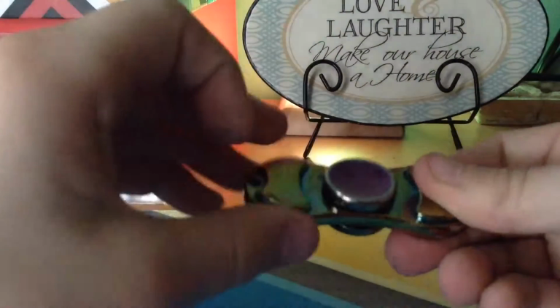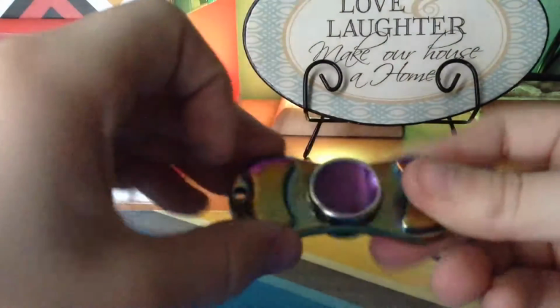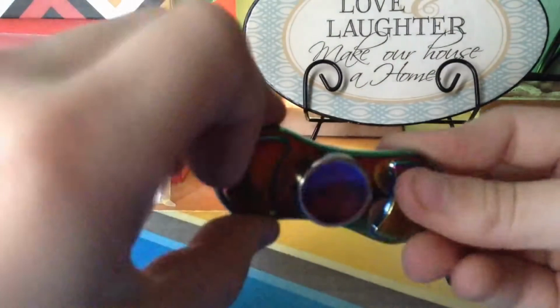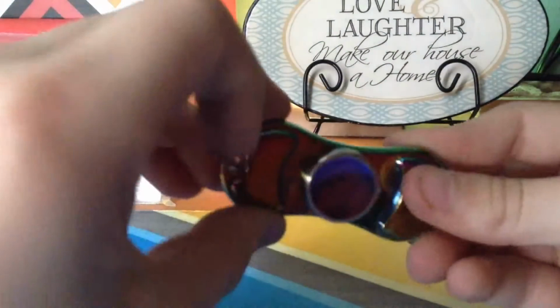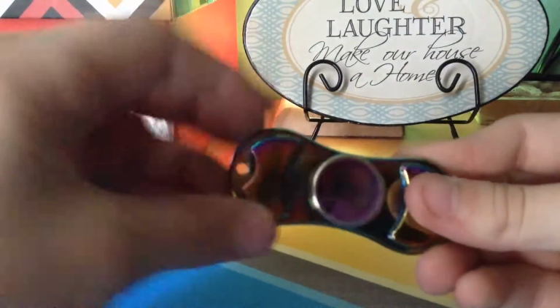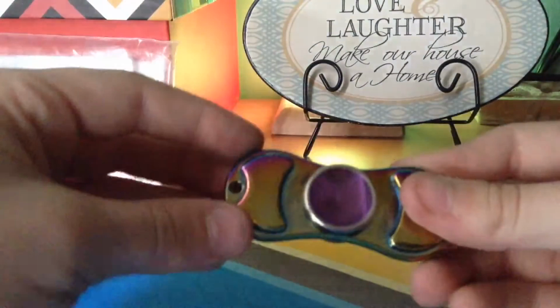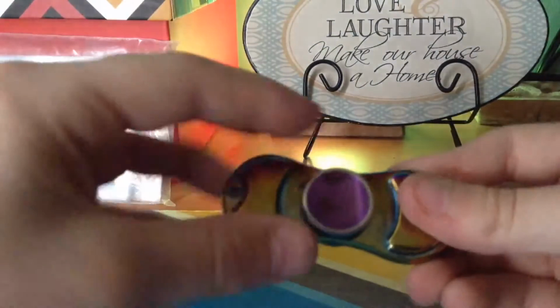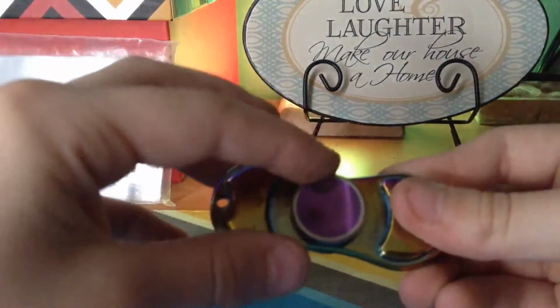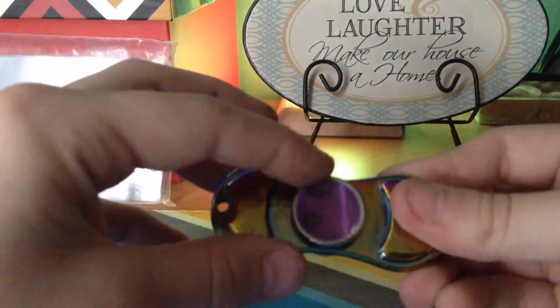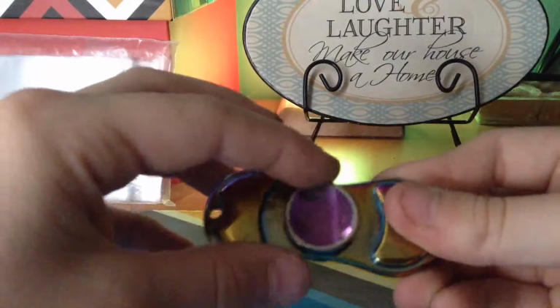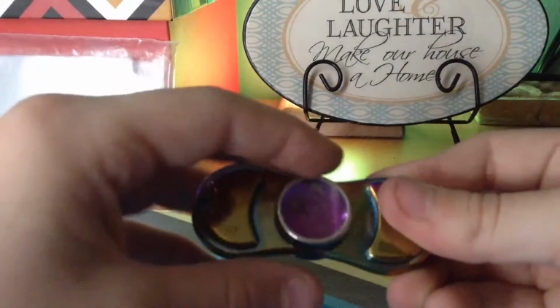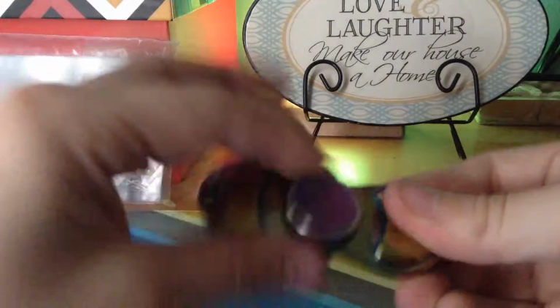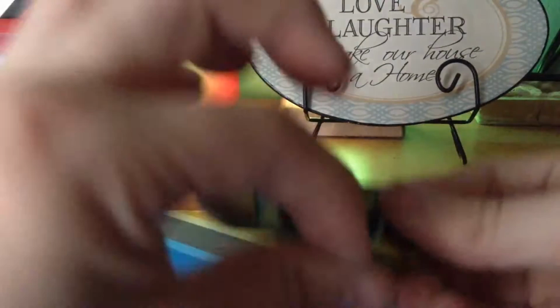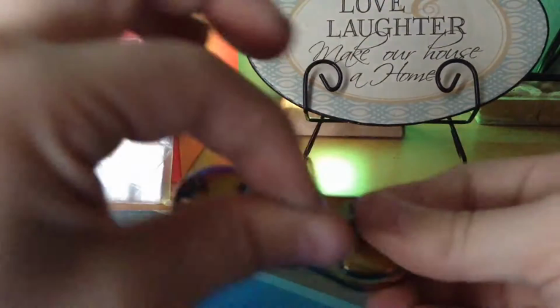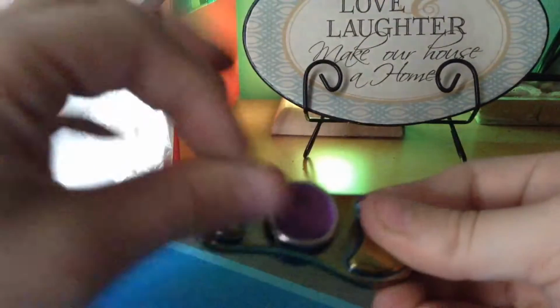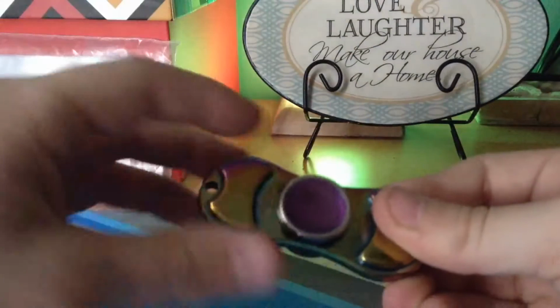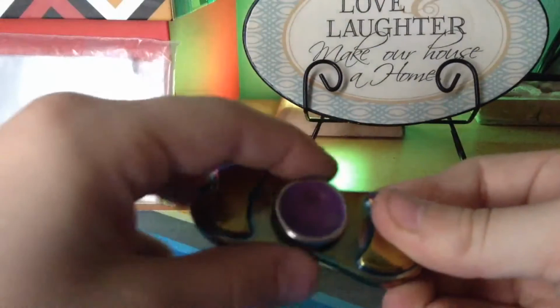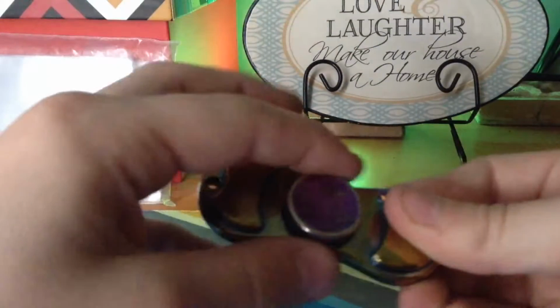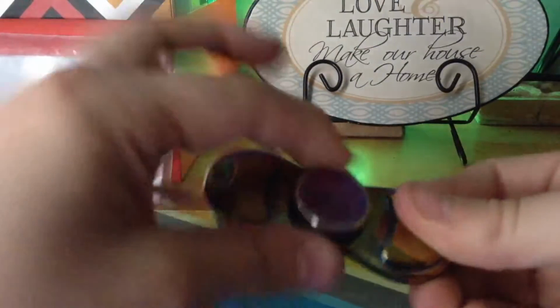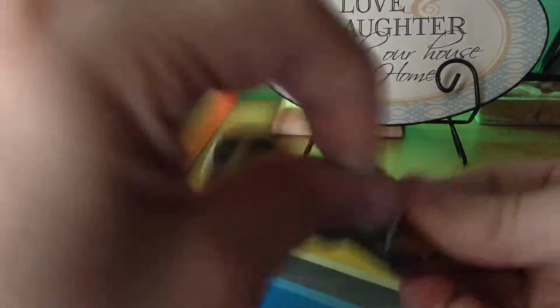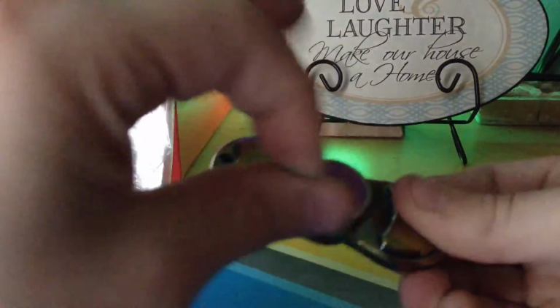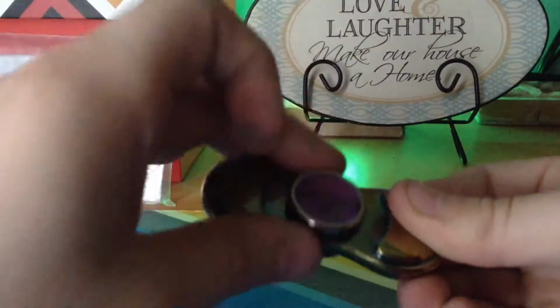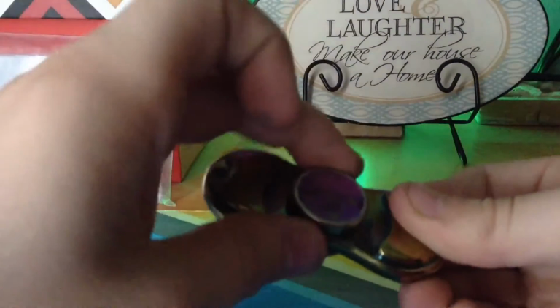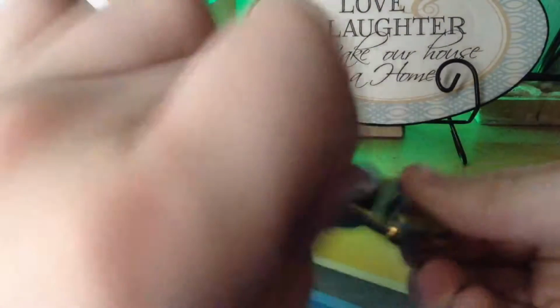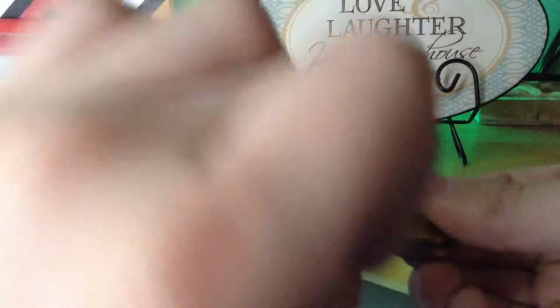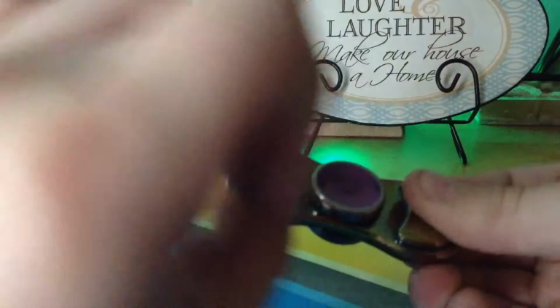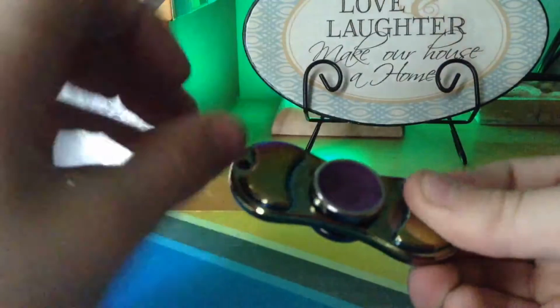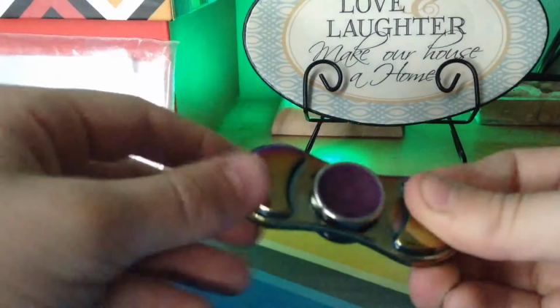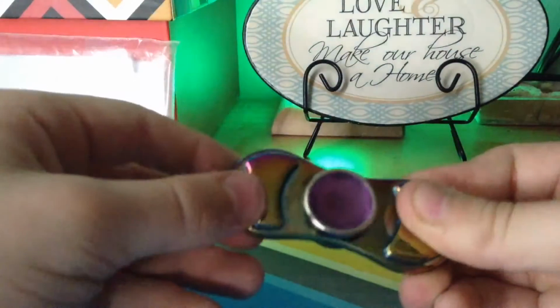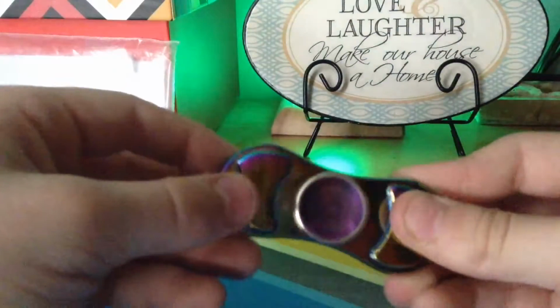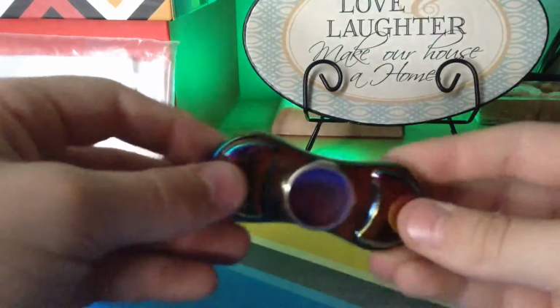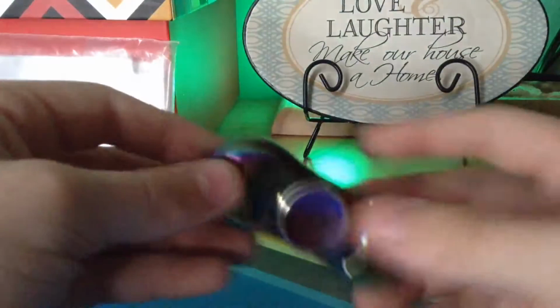There are loads of ways to fidget with this without using it as a fidget spinner. Like spin it like that. Like that.